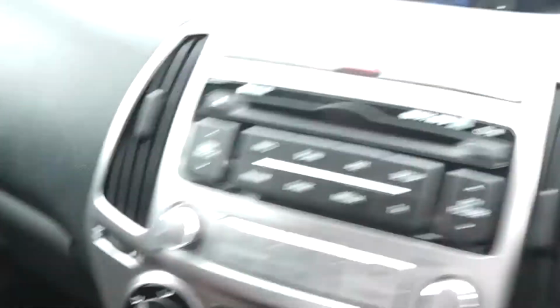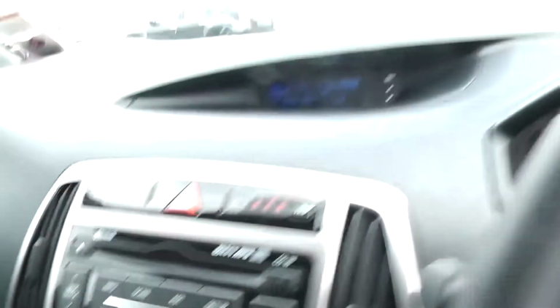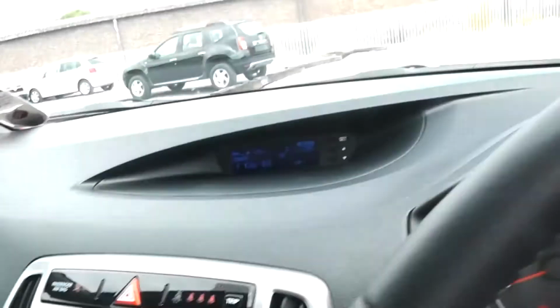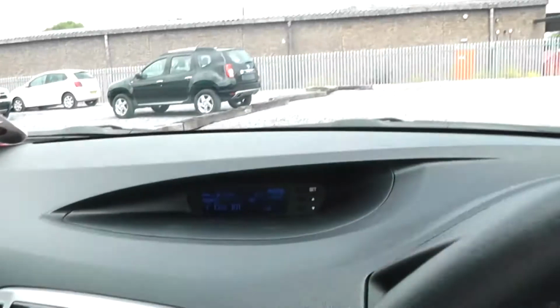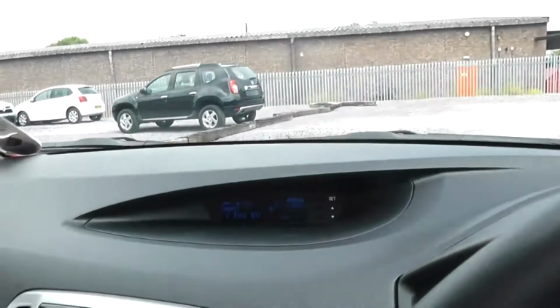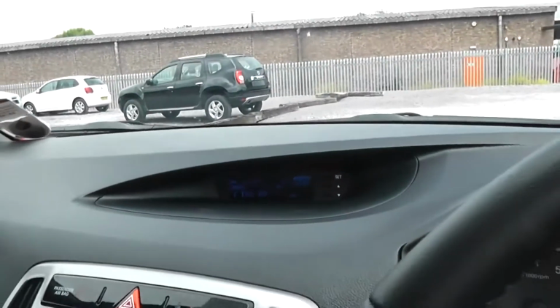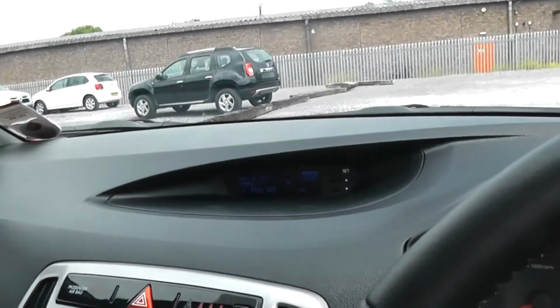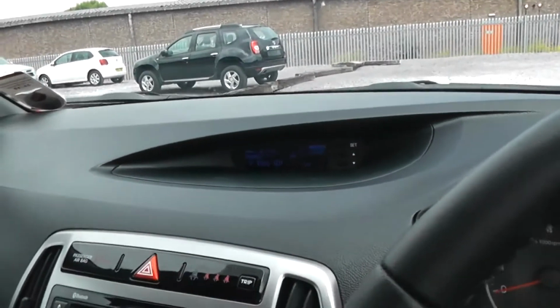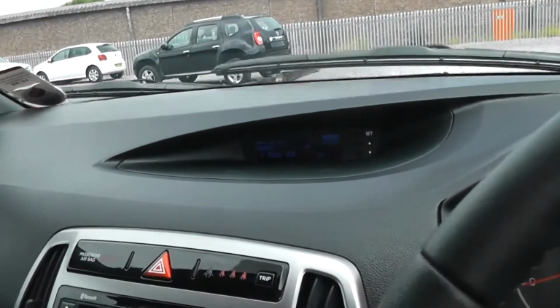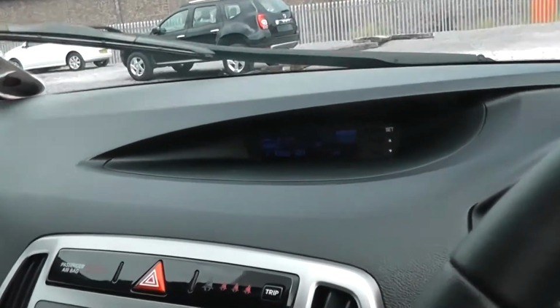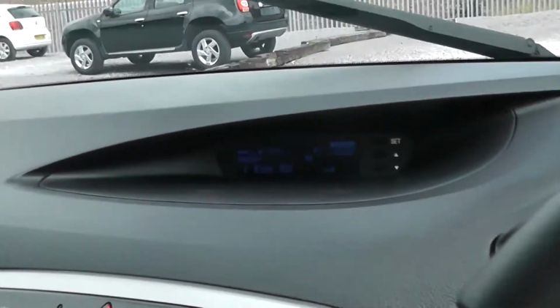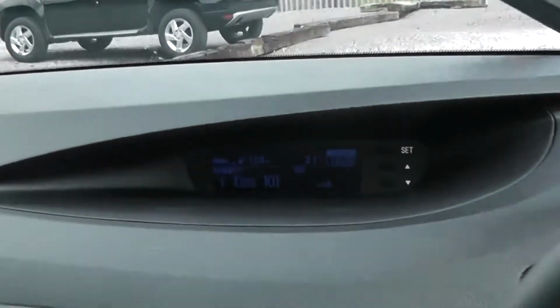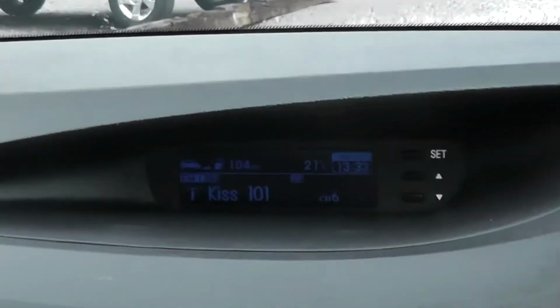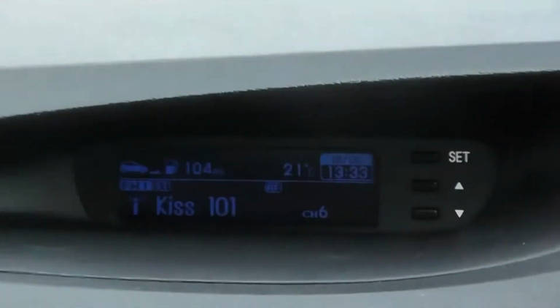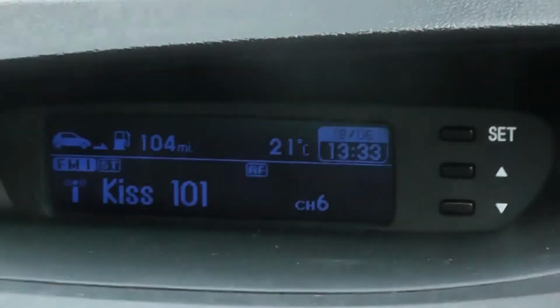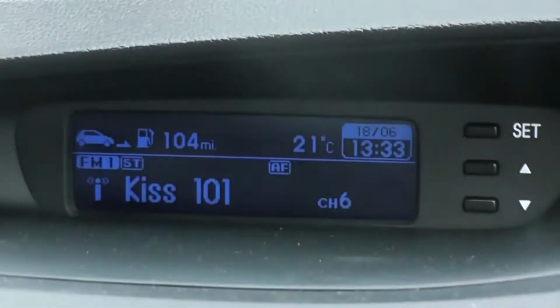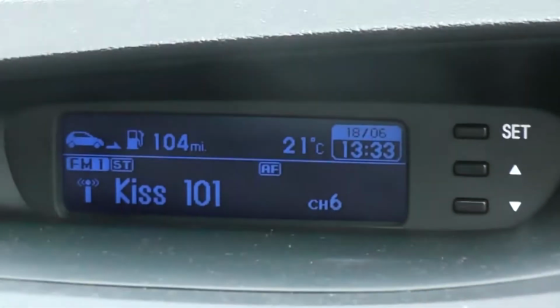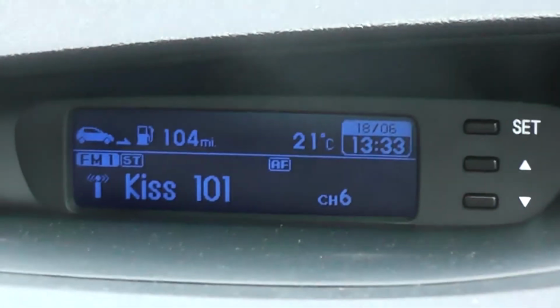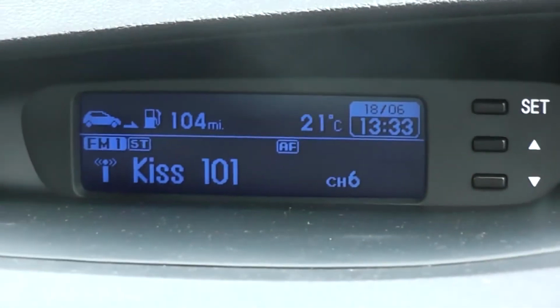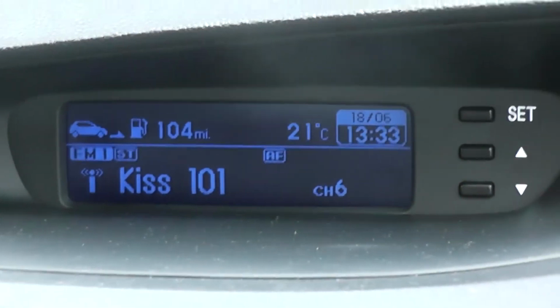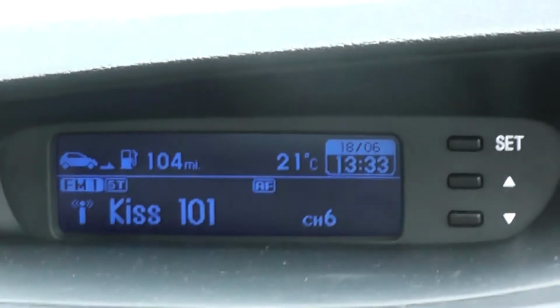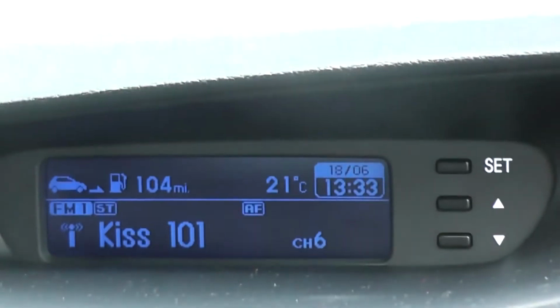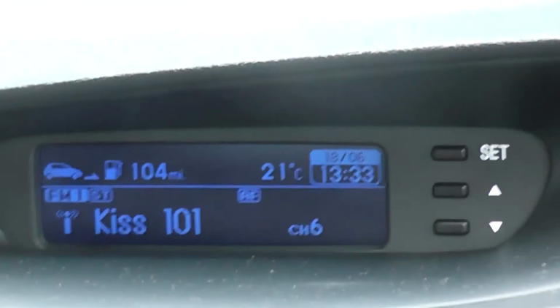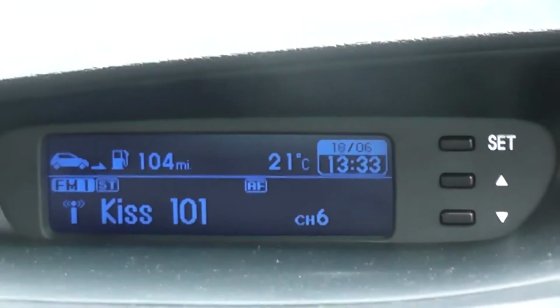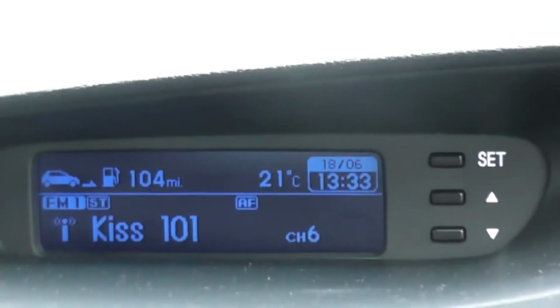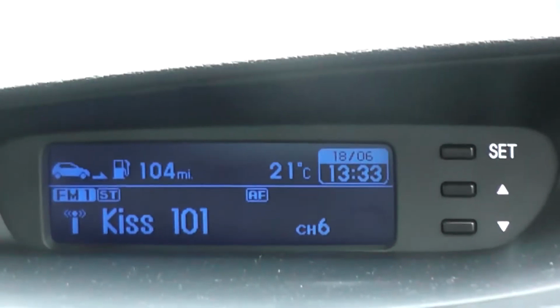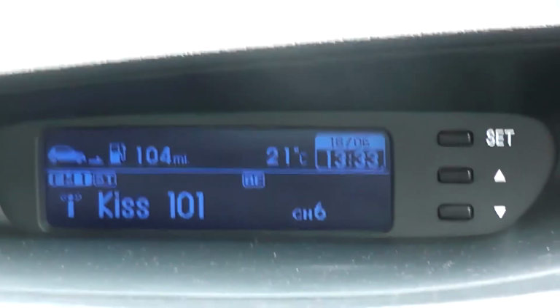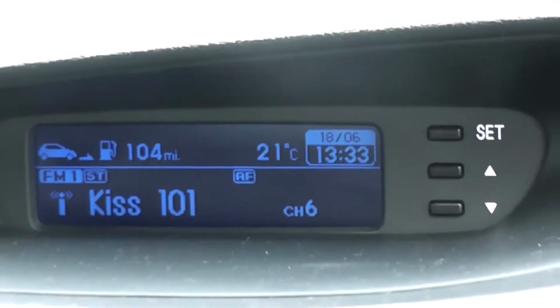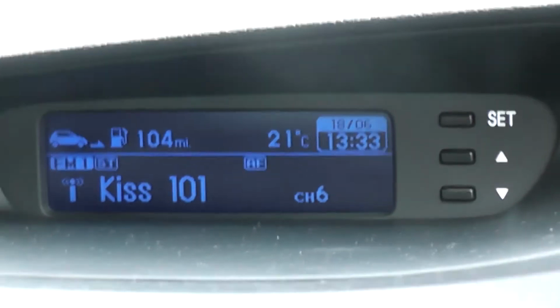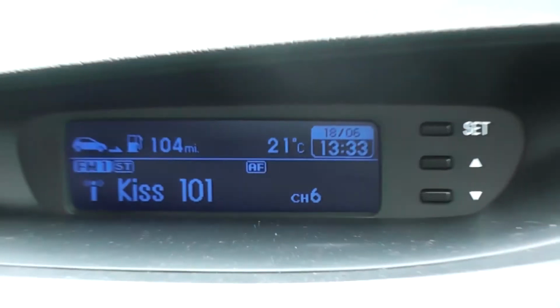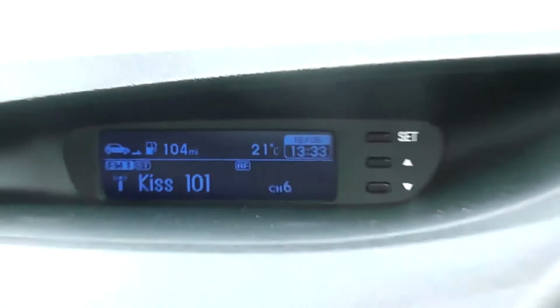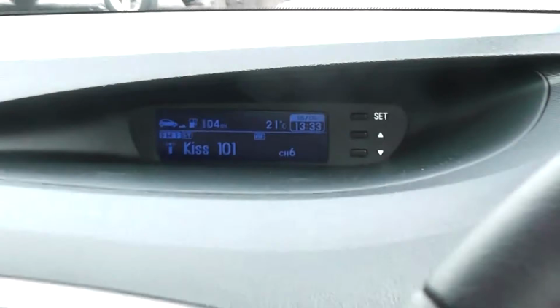You can see we have a display at the top for your sound system. It's in blue and it doesn't give you any glare whilst you're driving.